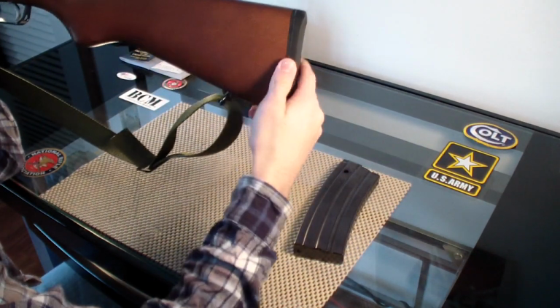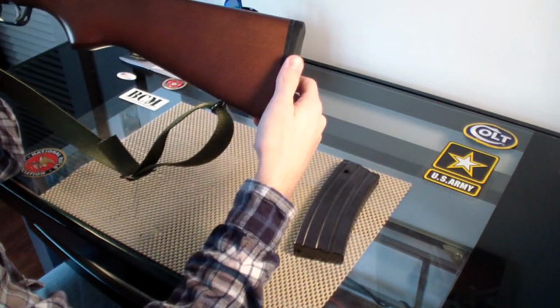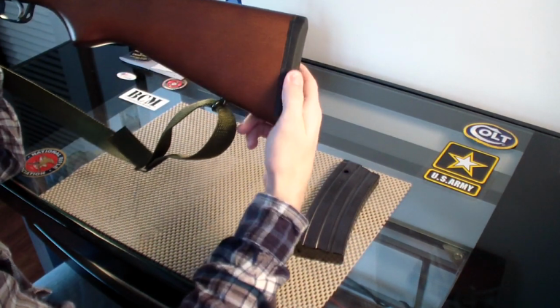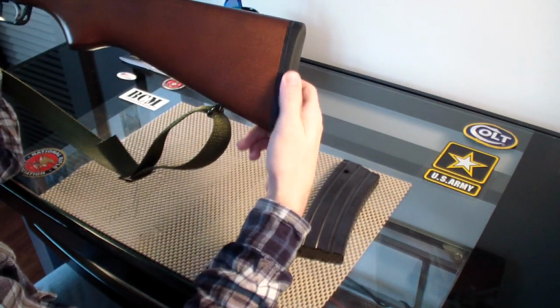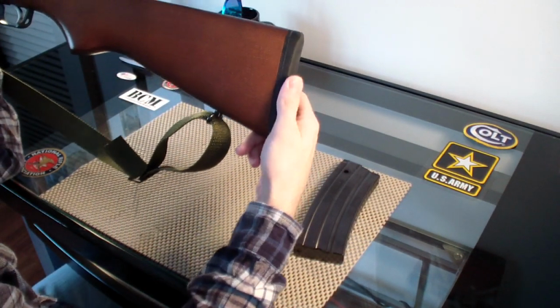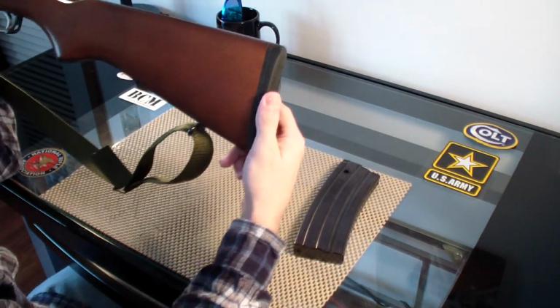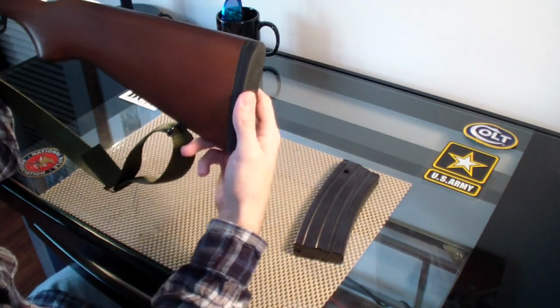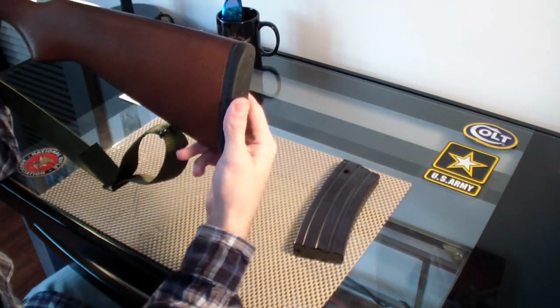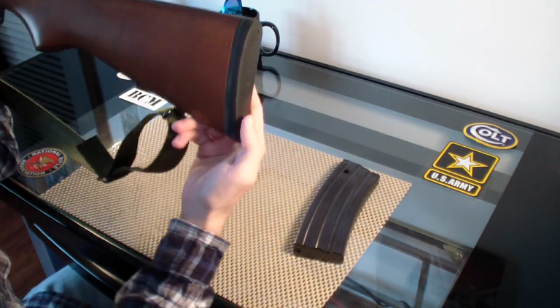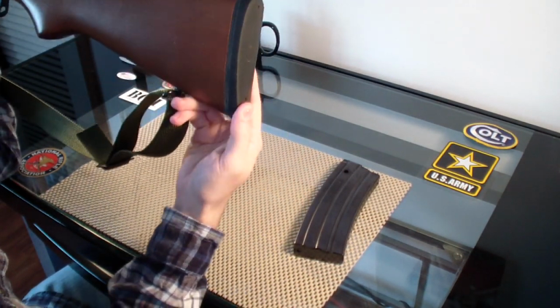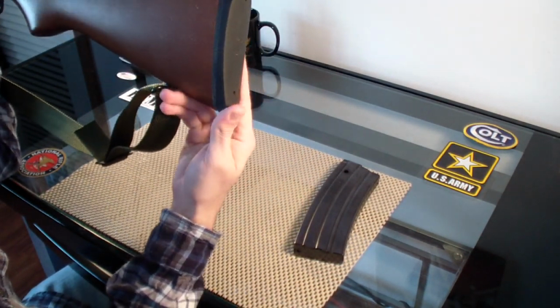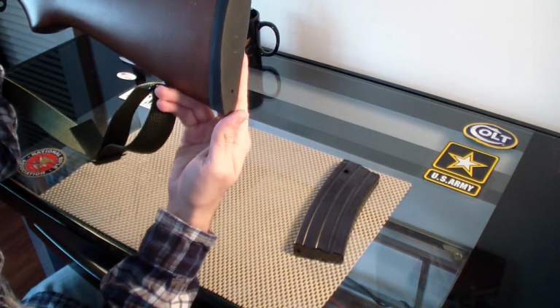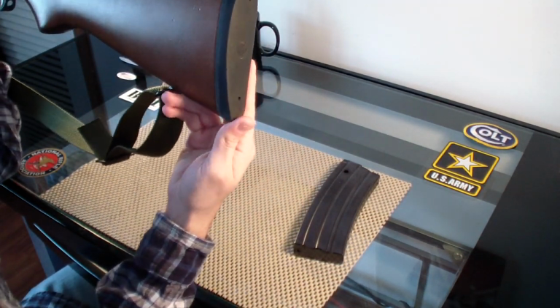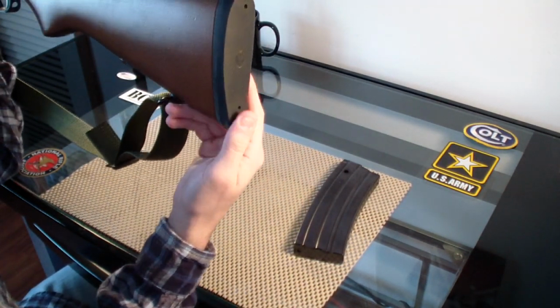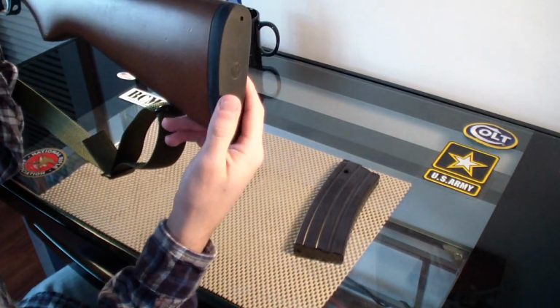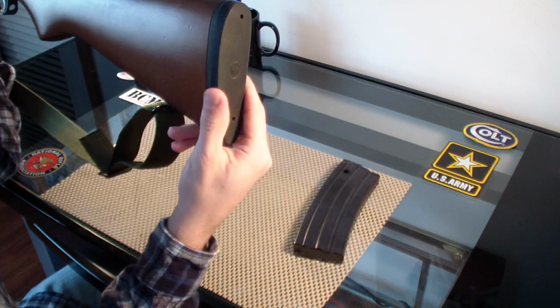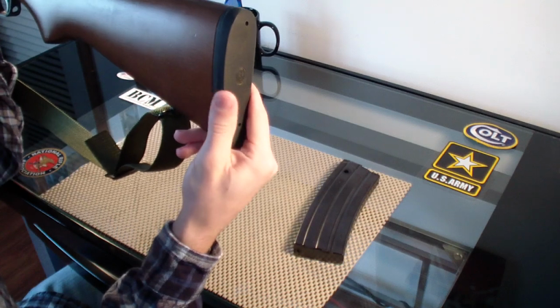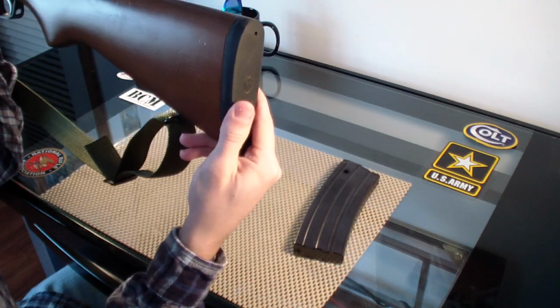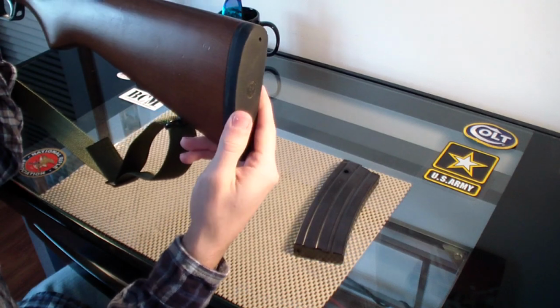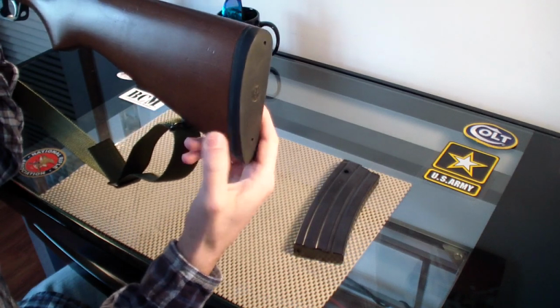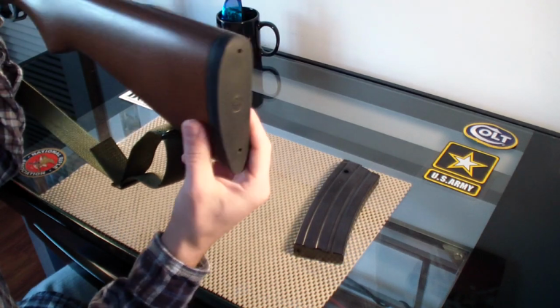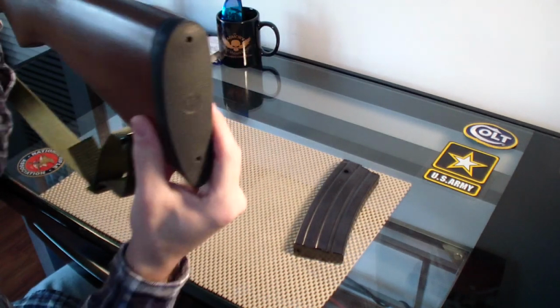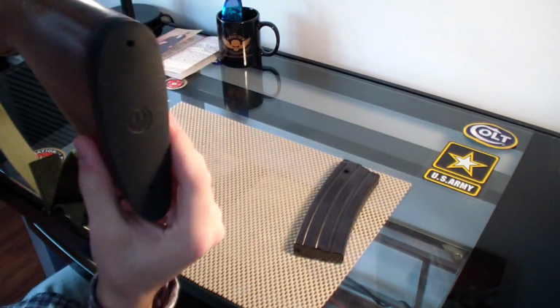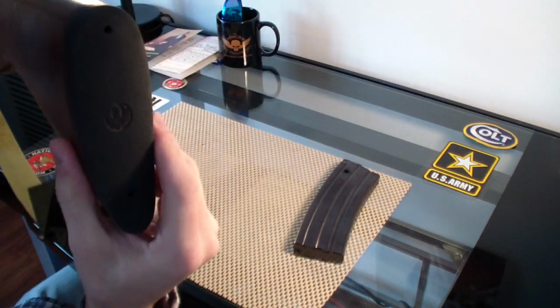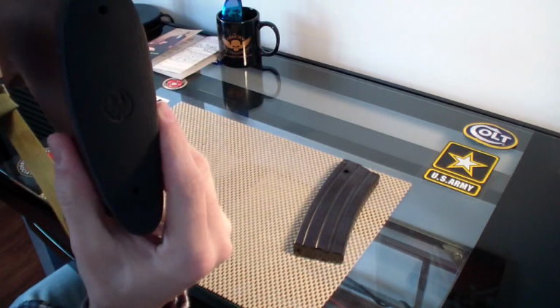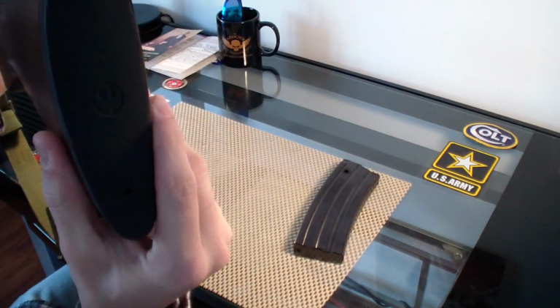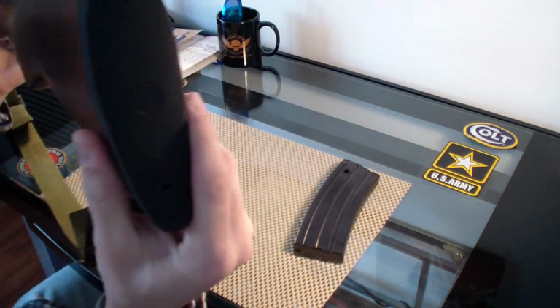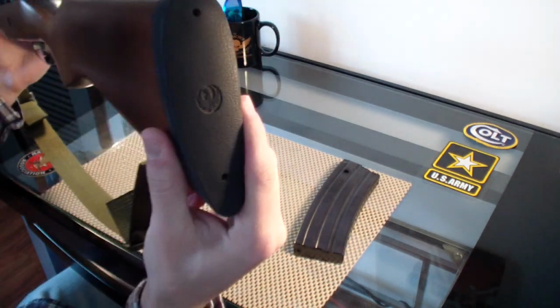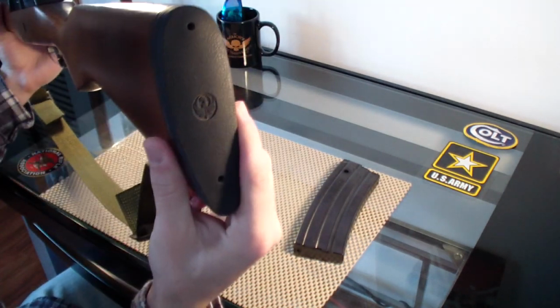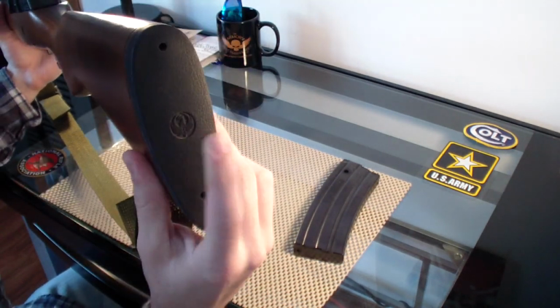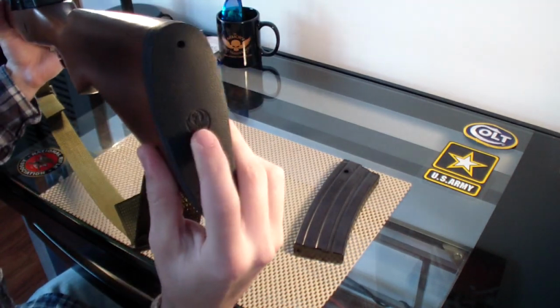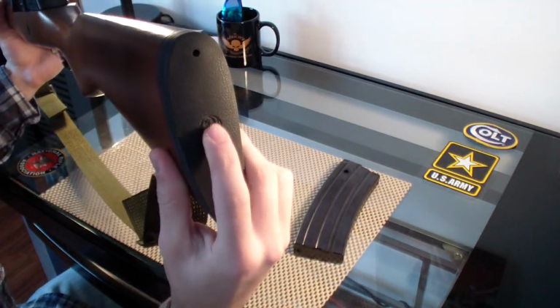The butt of the stock has rubber on it — it's real comfortable. It's got your Ruger logo.